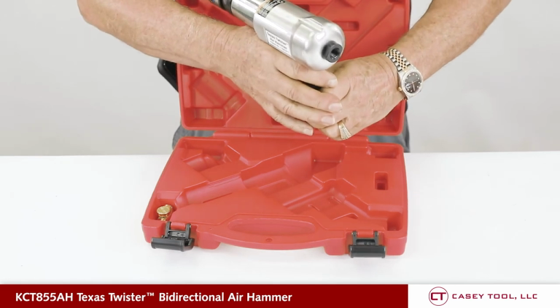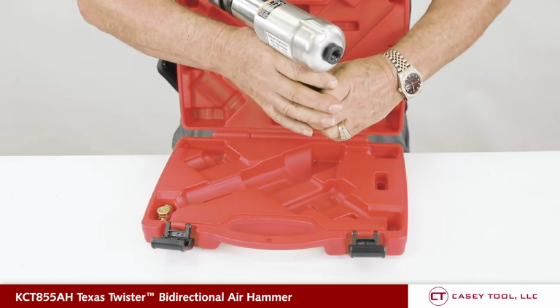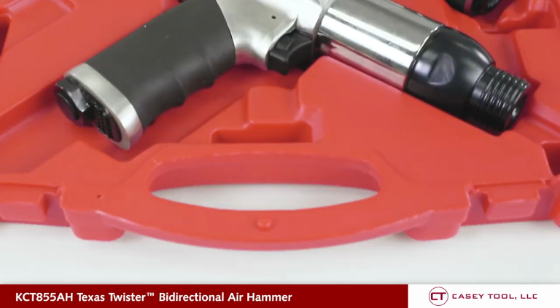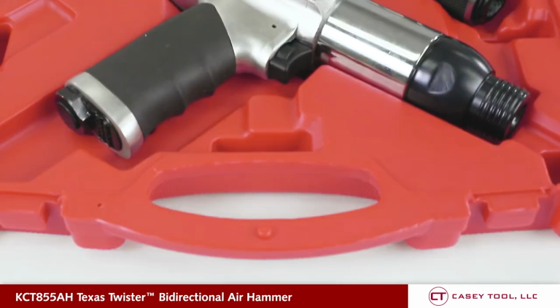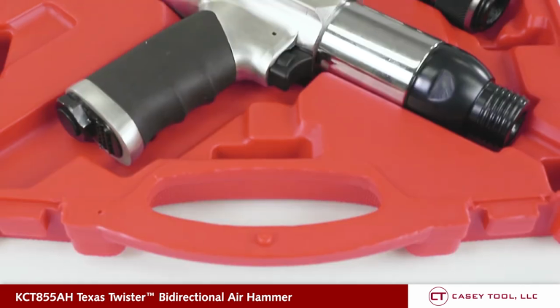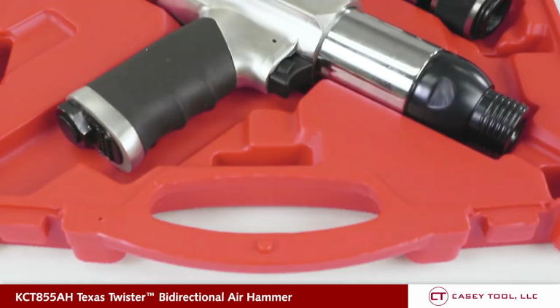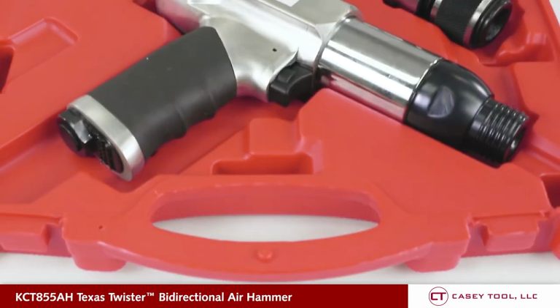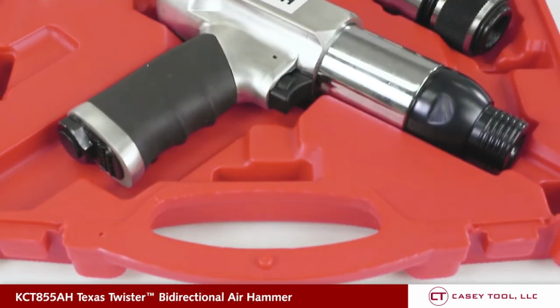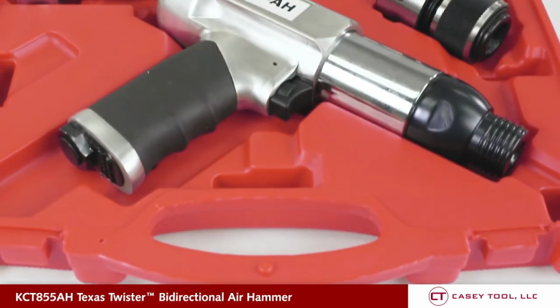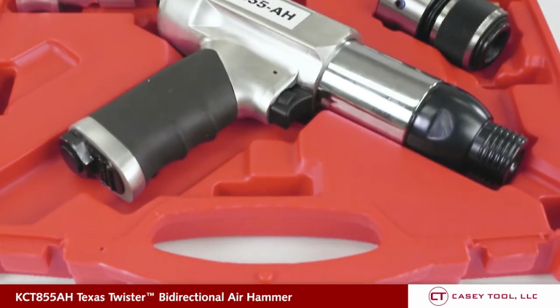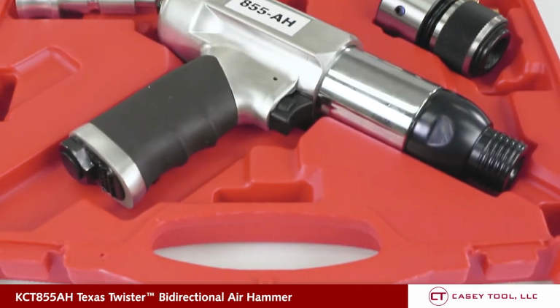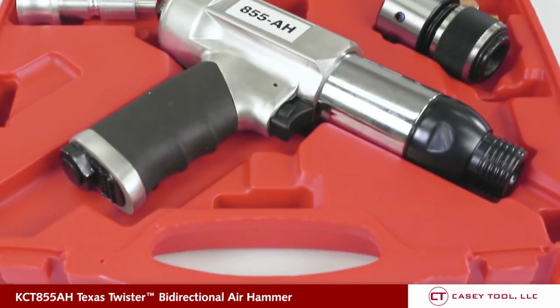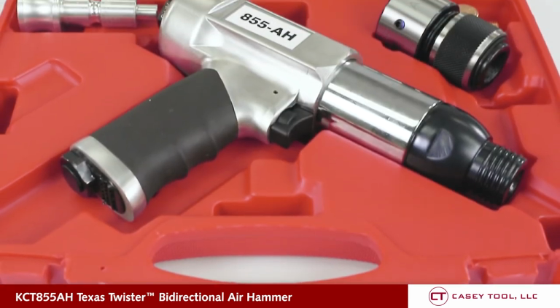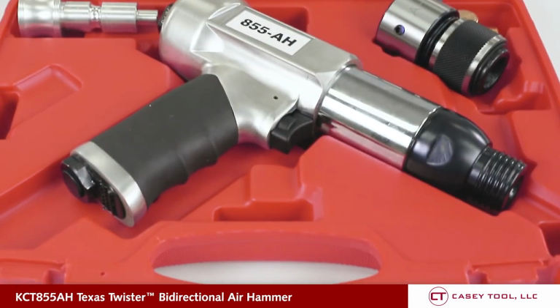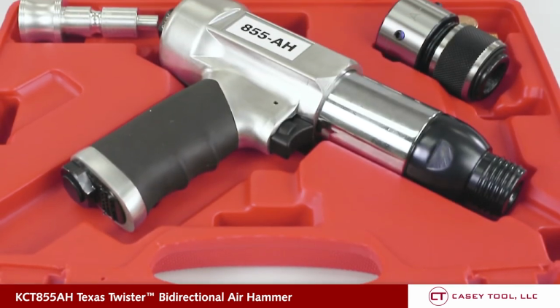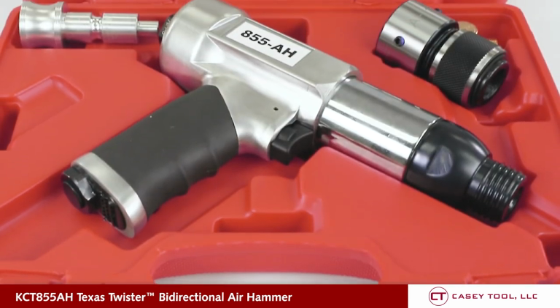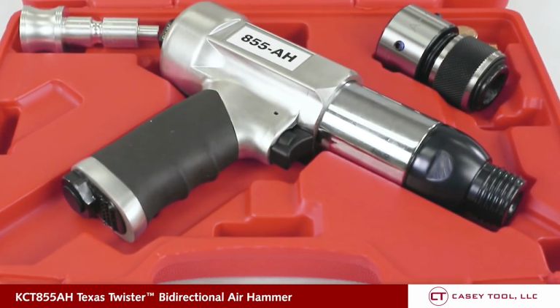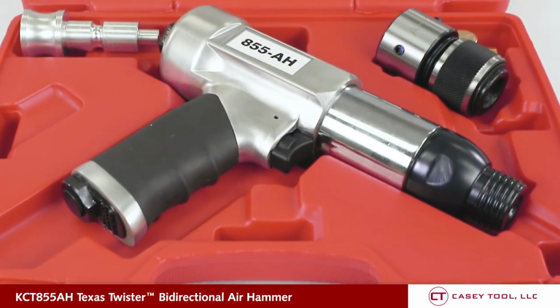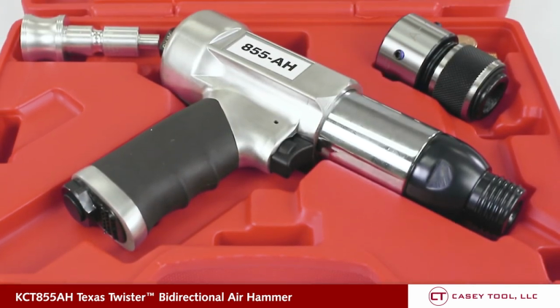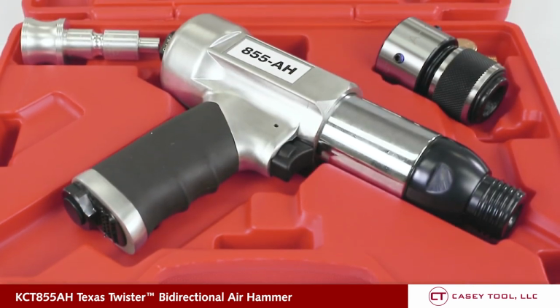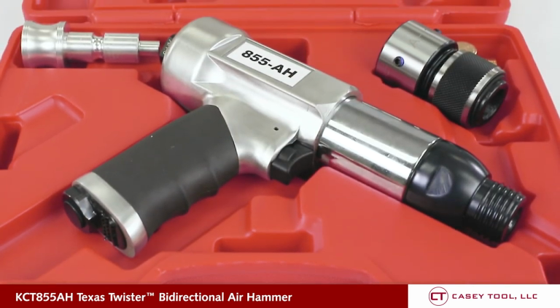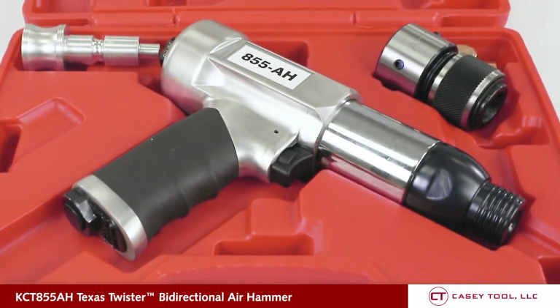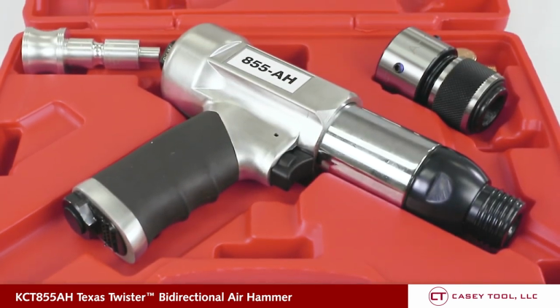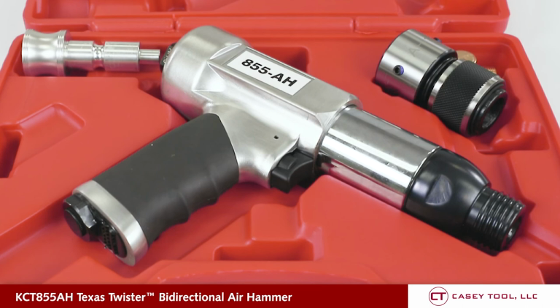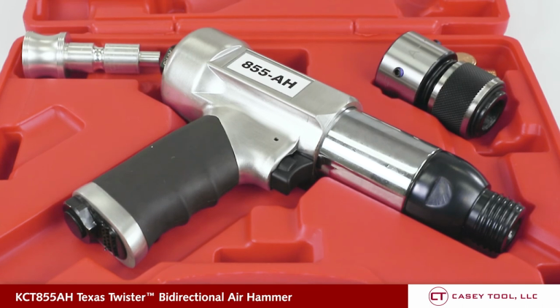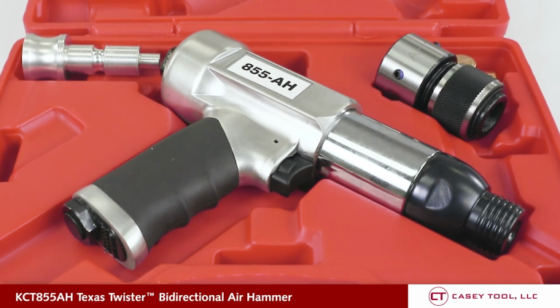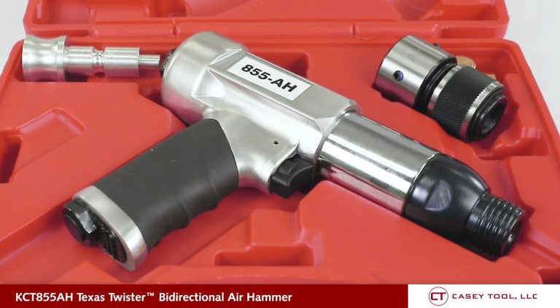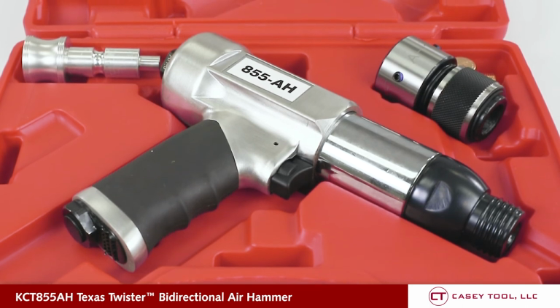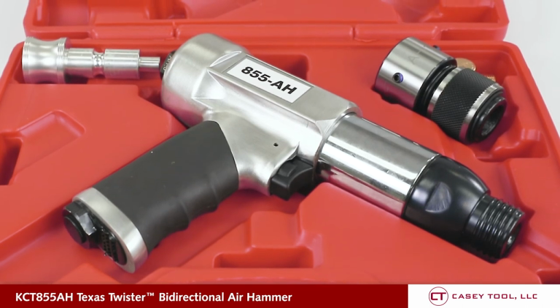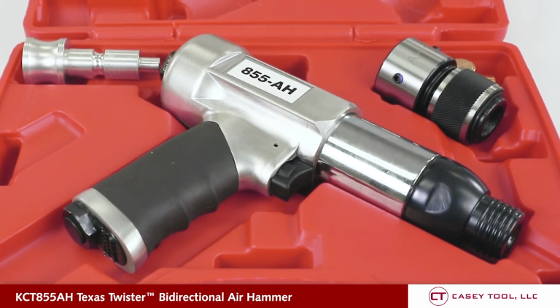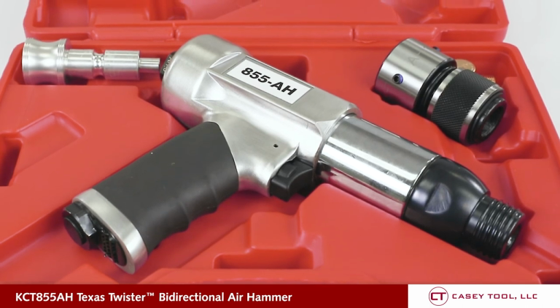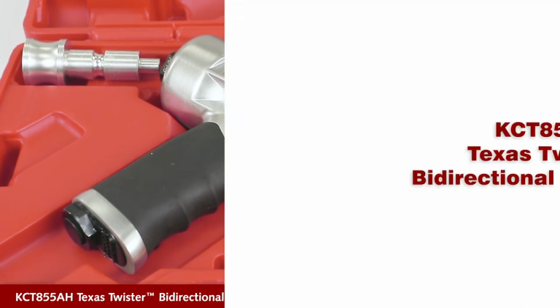The air hammer includes a vibration dampening system for reduced discomfort and fatigue.